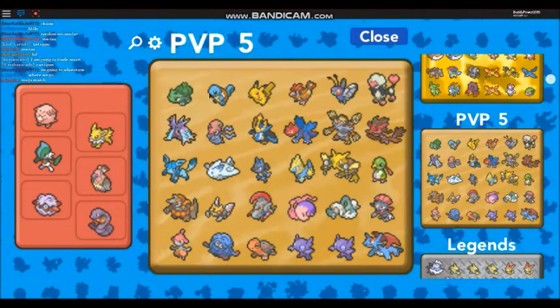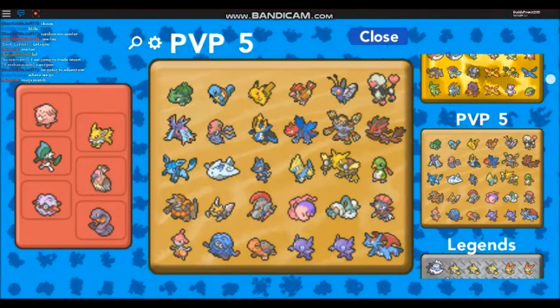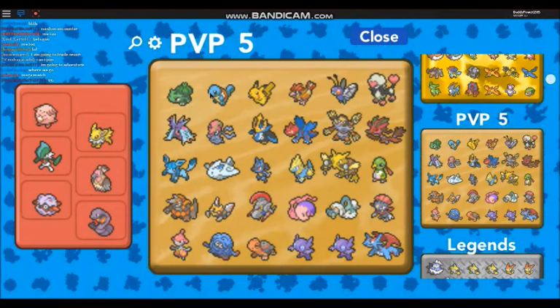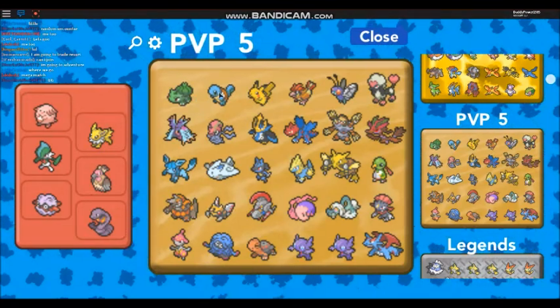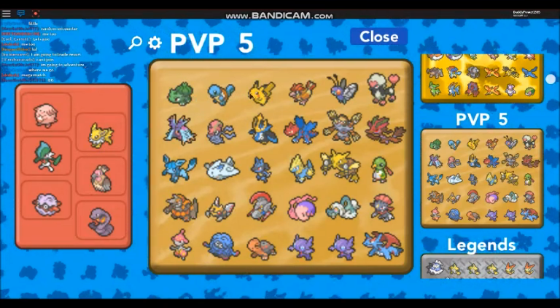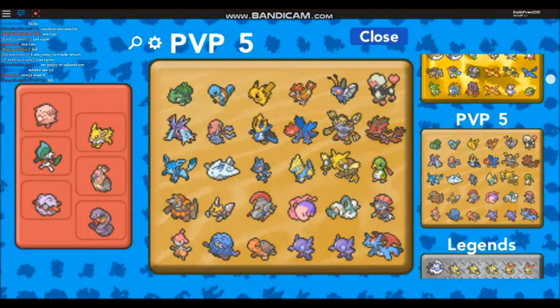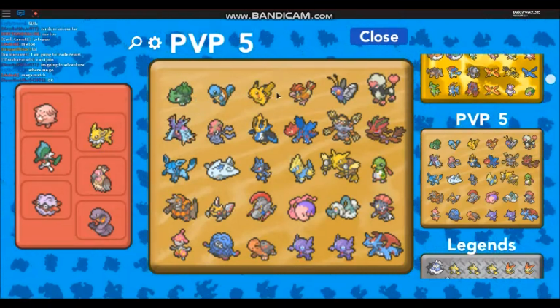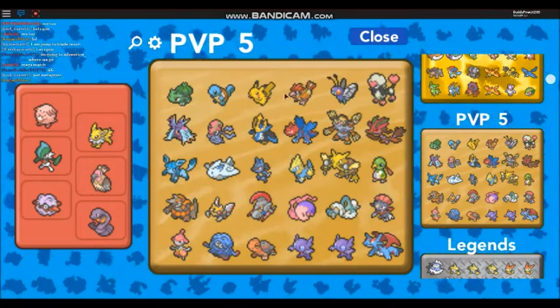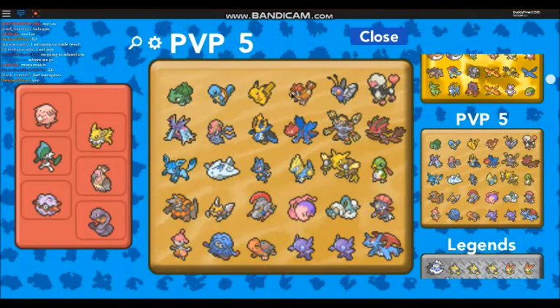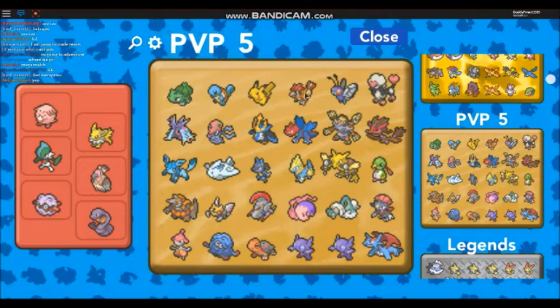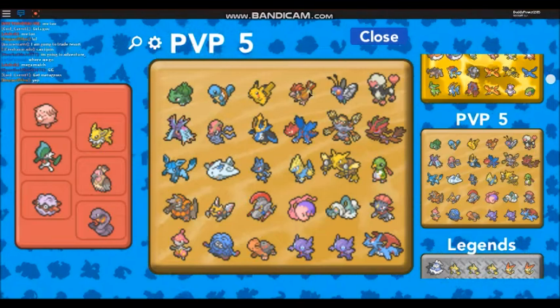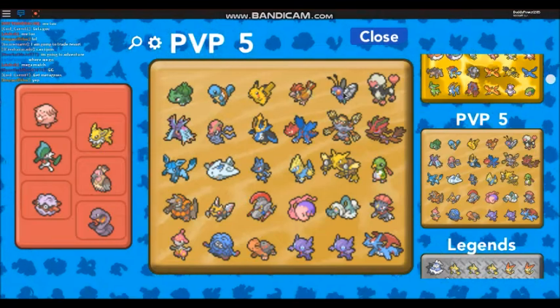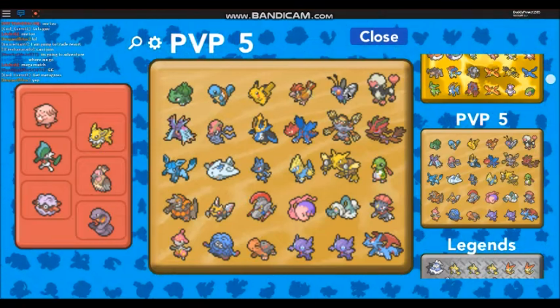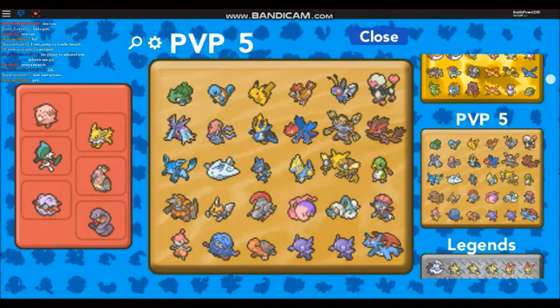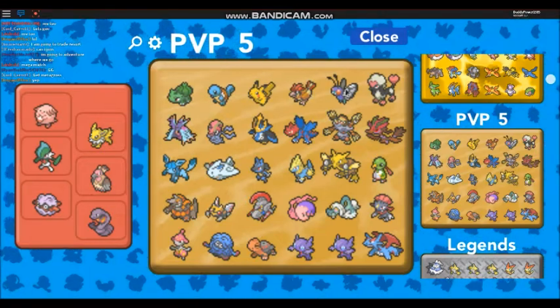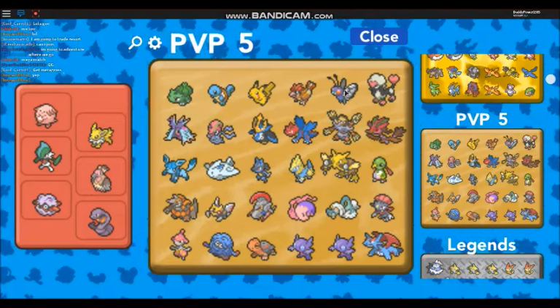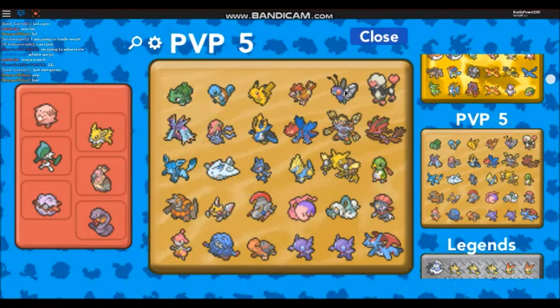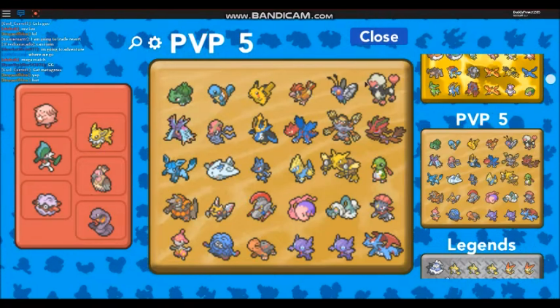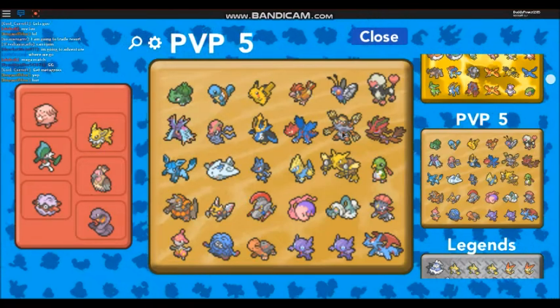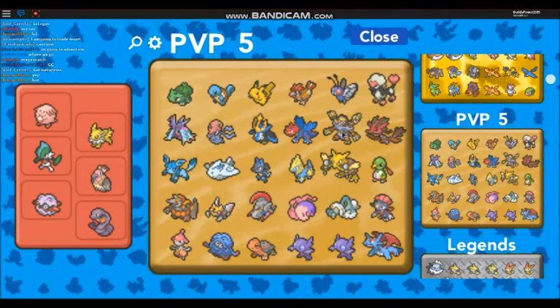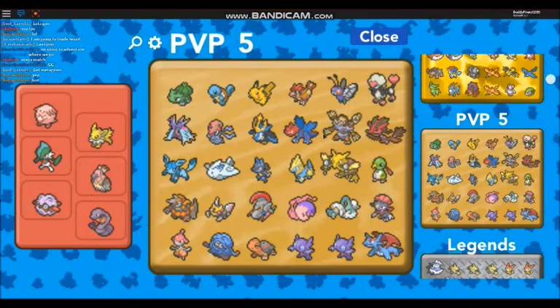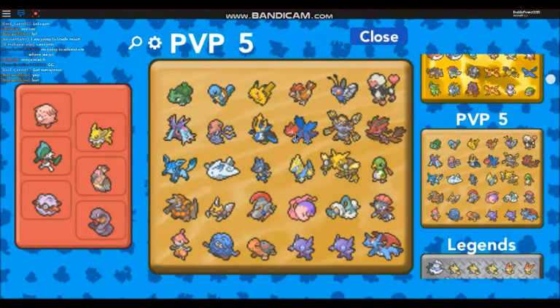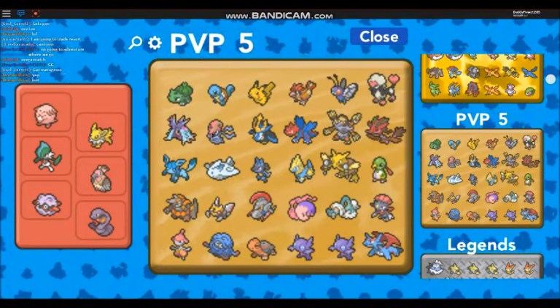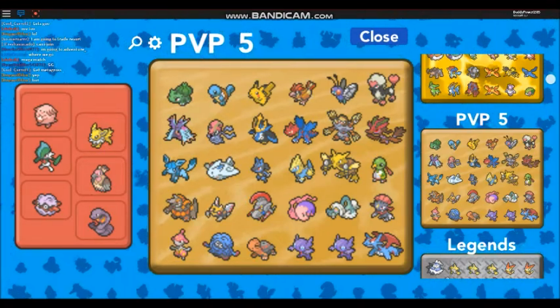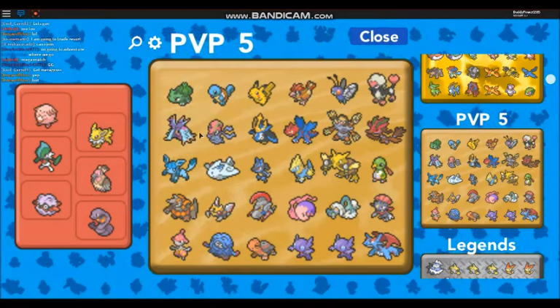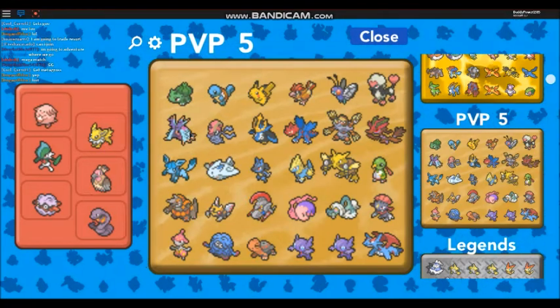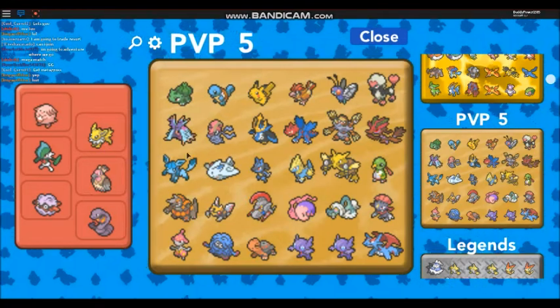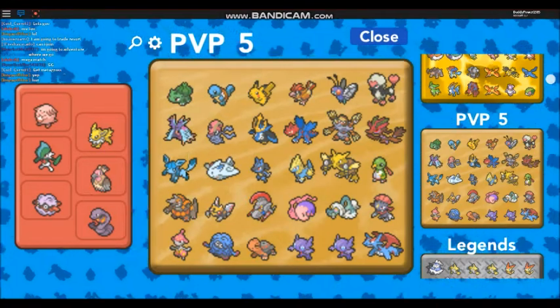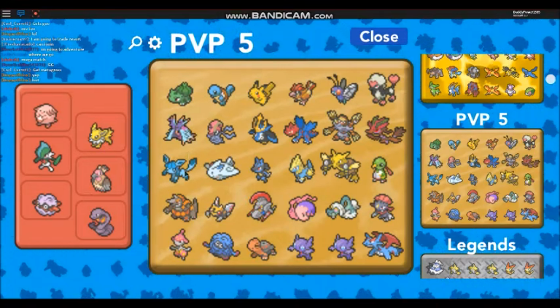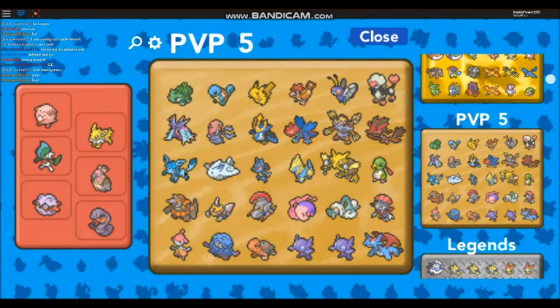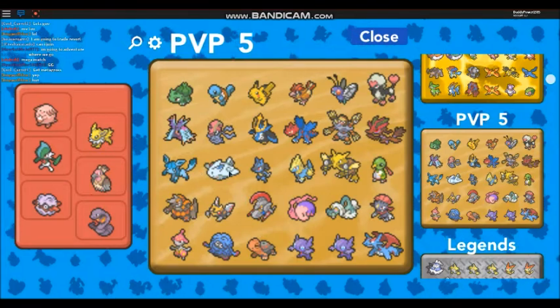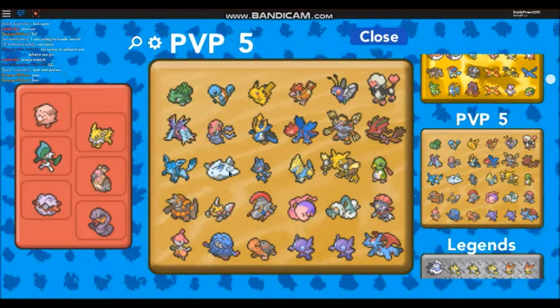We've got the Ash Ketchum team across the top: Bulbasaur, Squirtle, Pikachu, Pidgeotto, Butterfree, and the Charizard out of the top box.